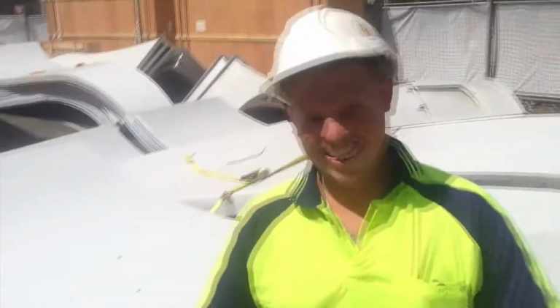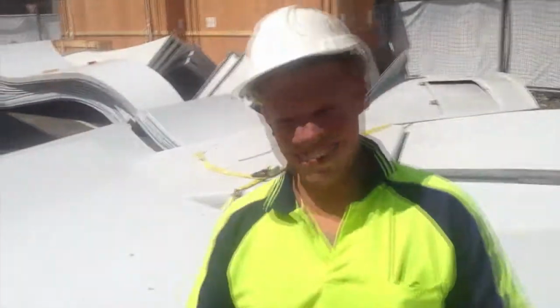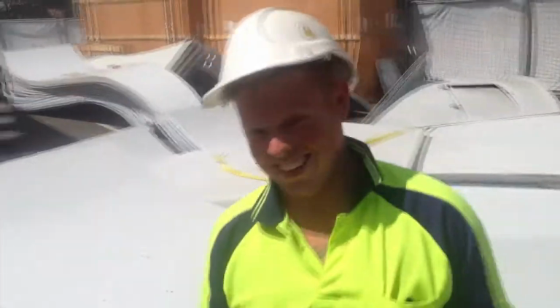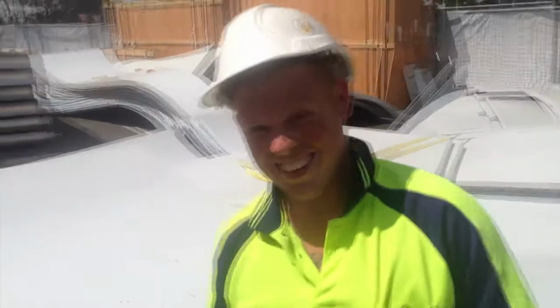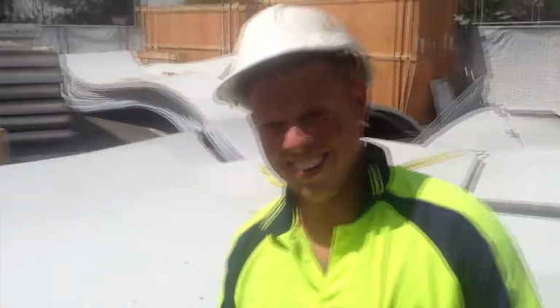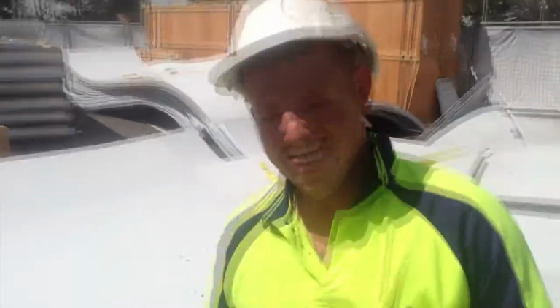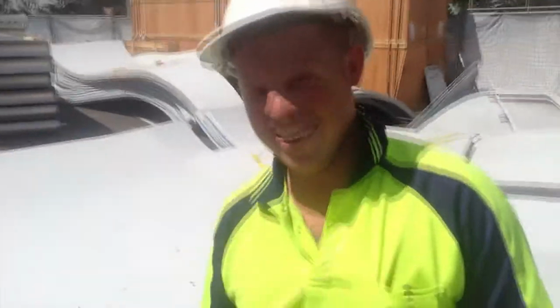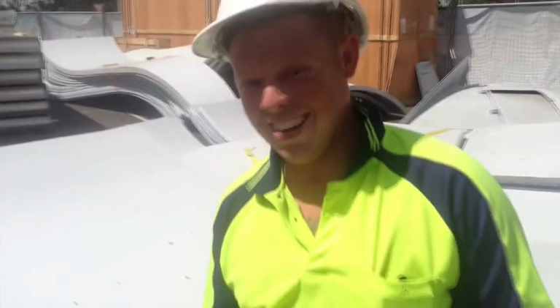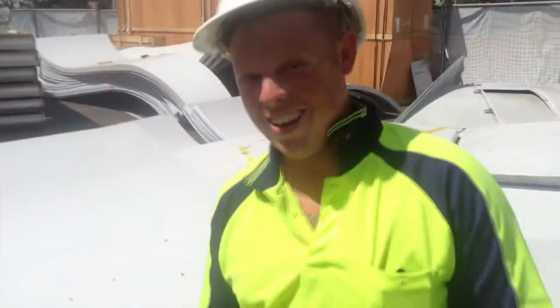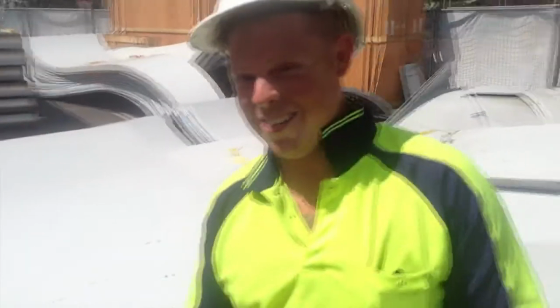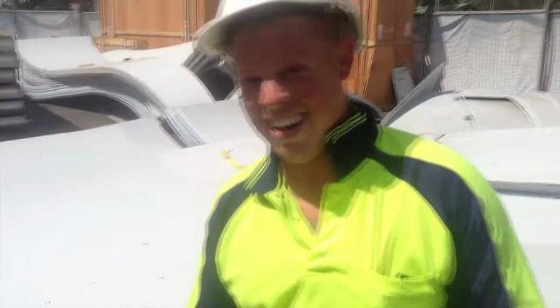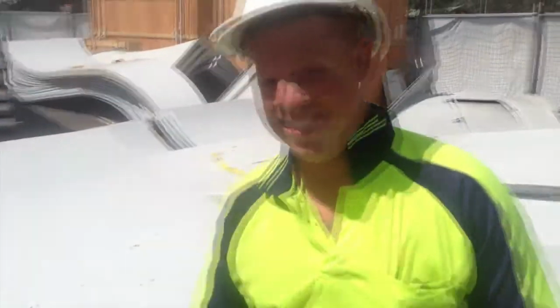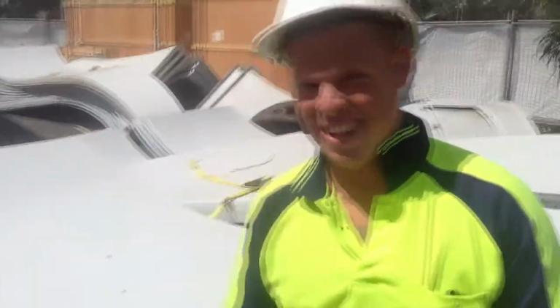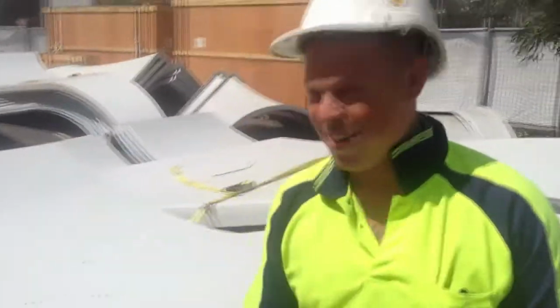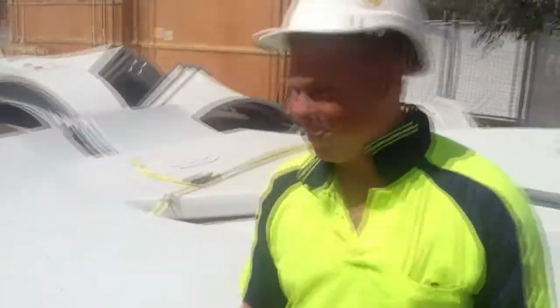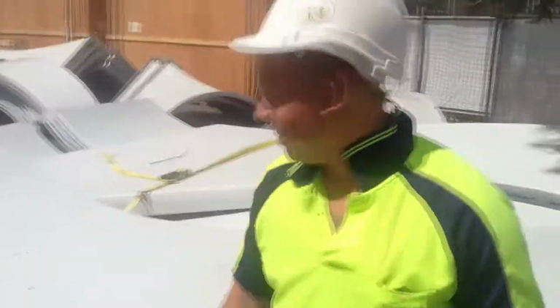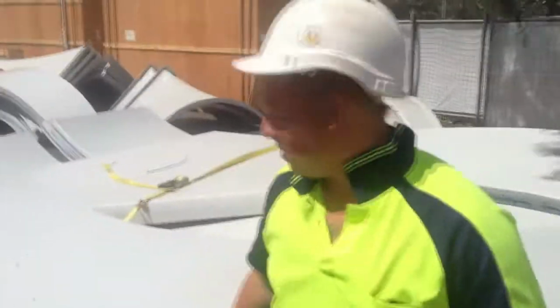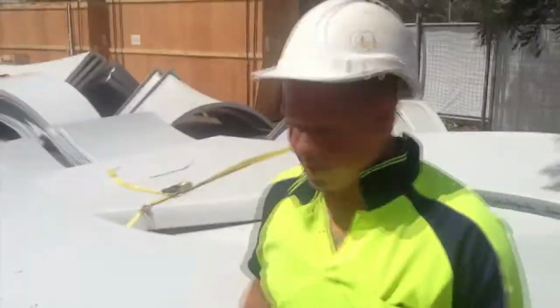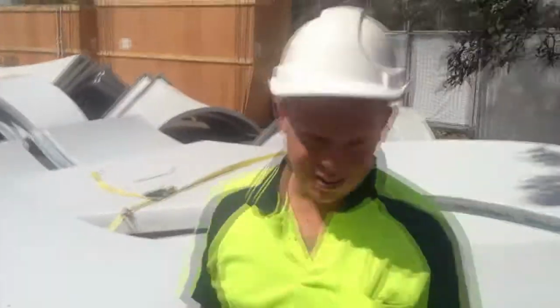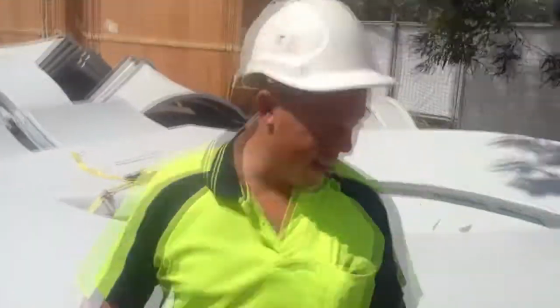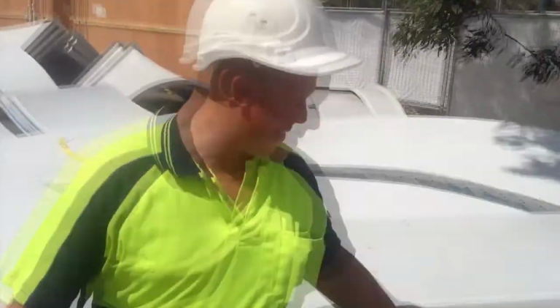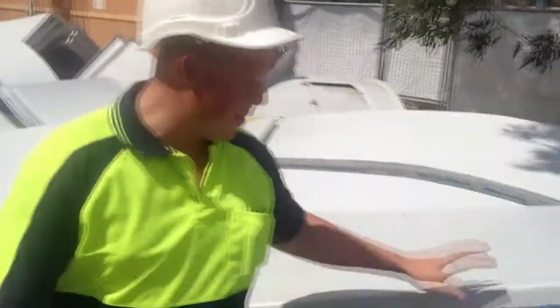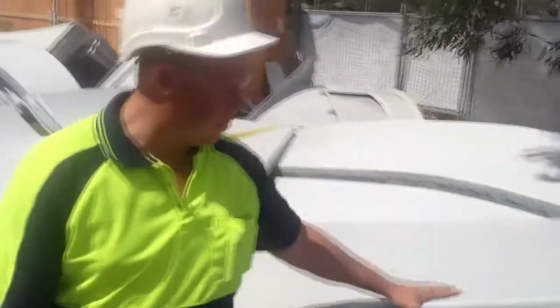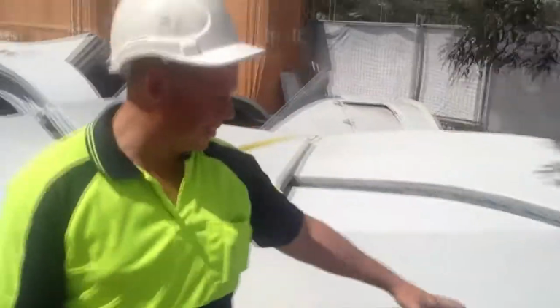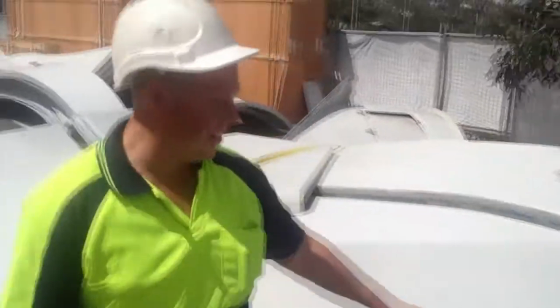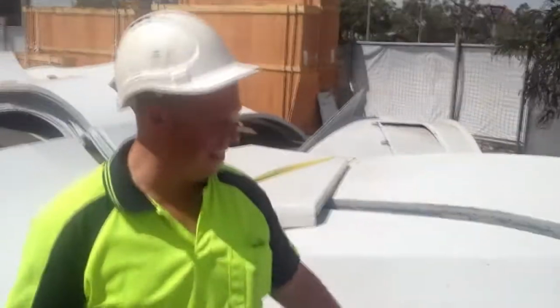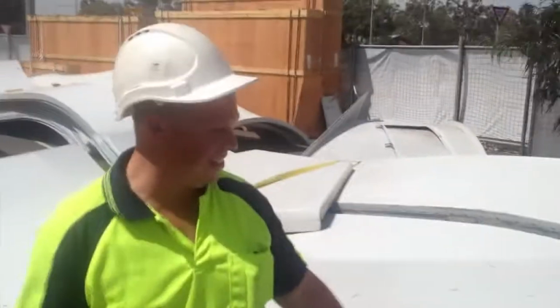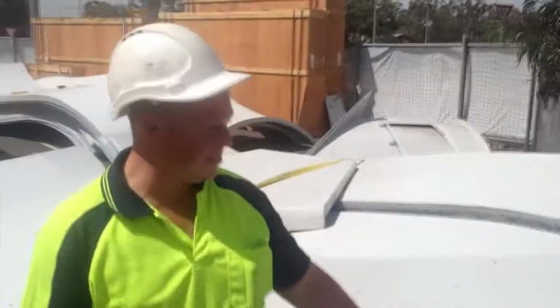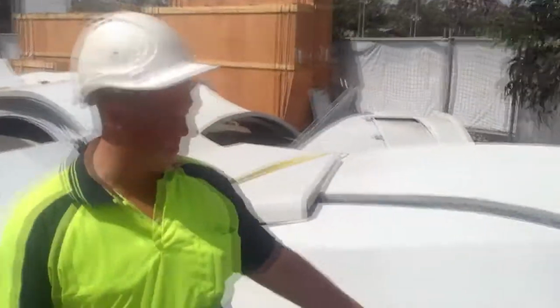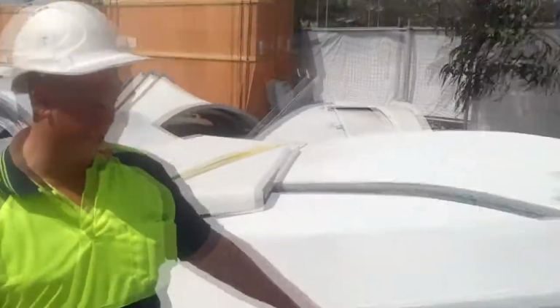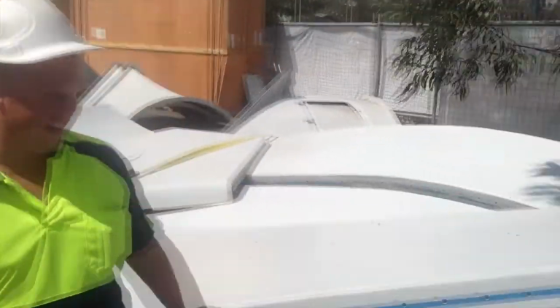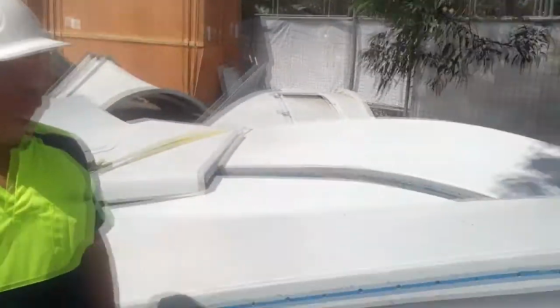It's a bit windy out here Rob, is it going to blow away? It's terrible — we've already had to strap them all down just to be sure.